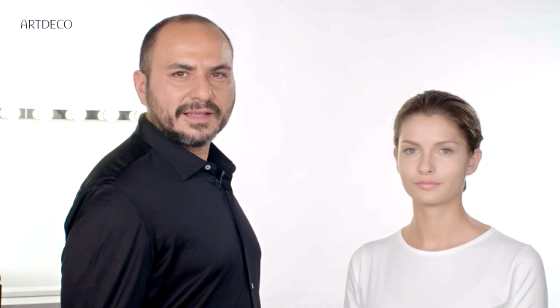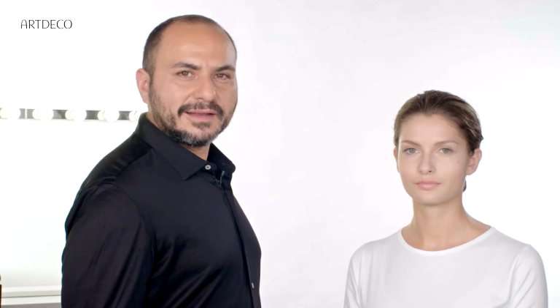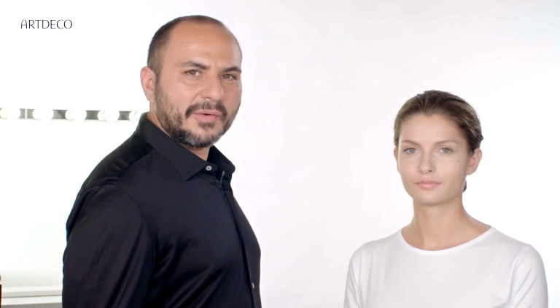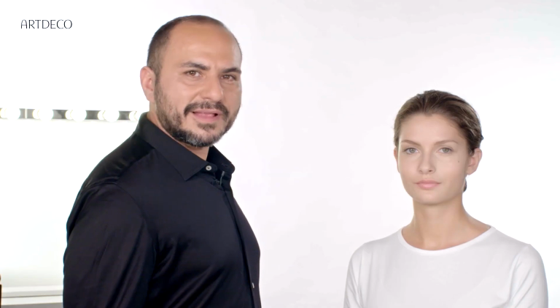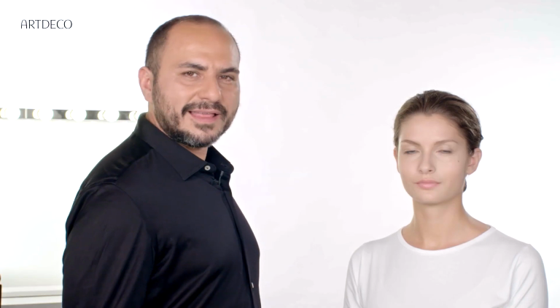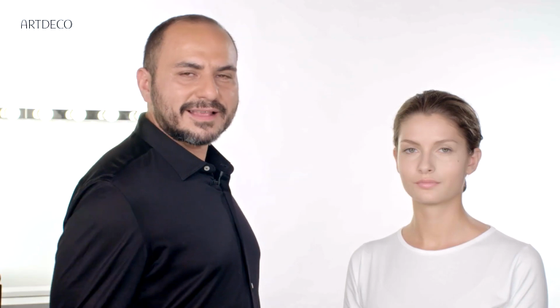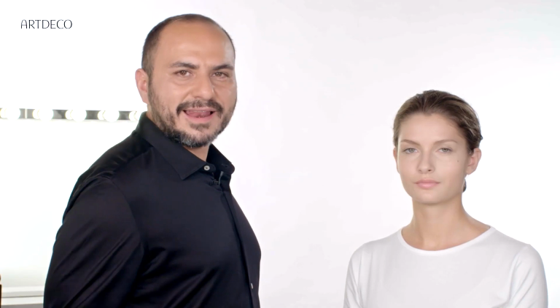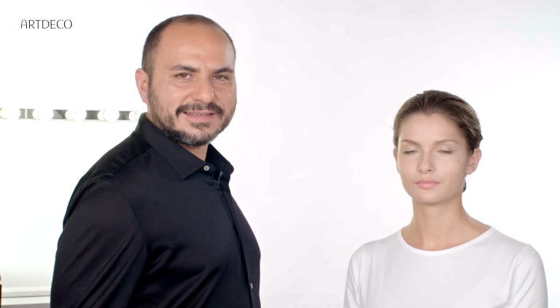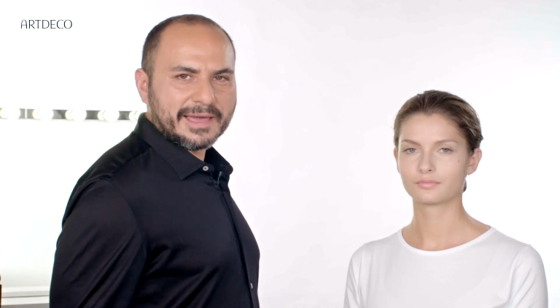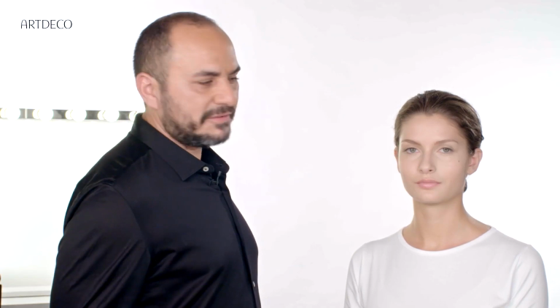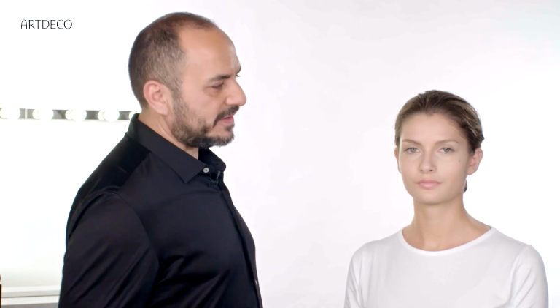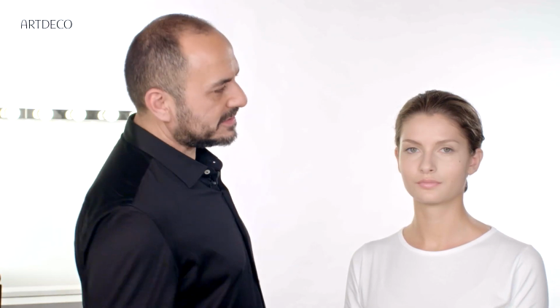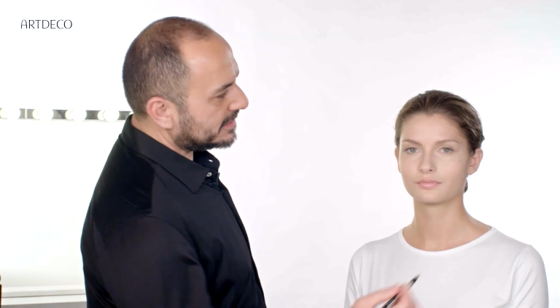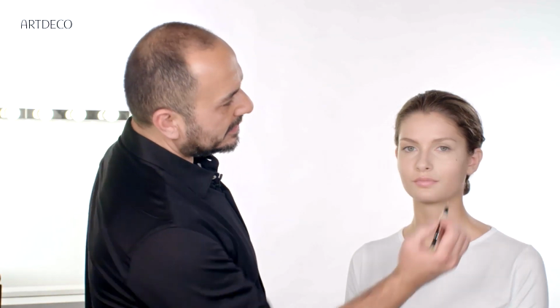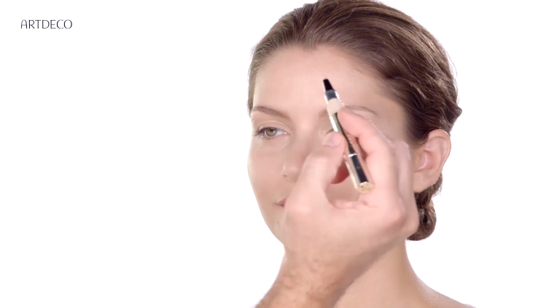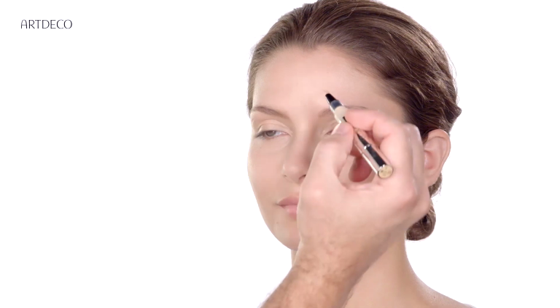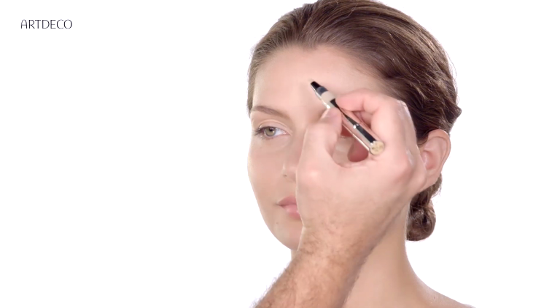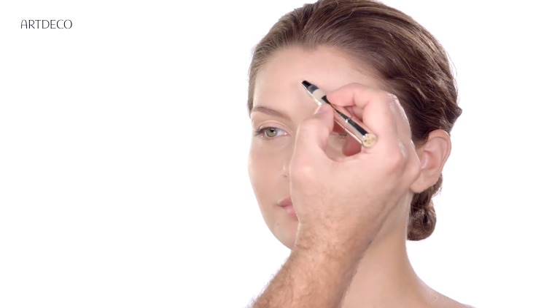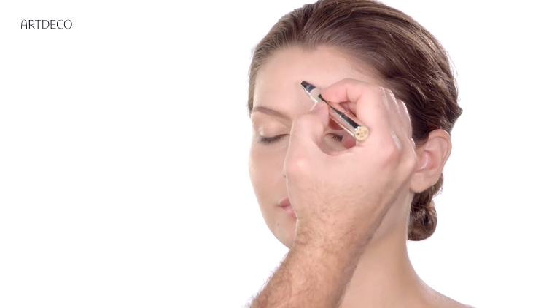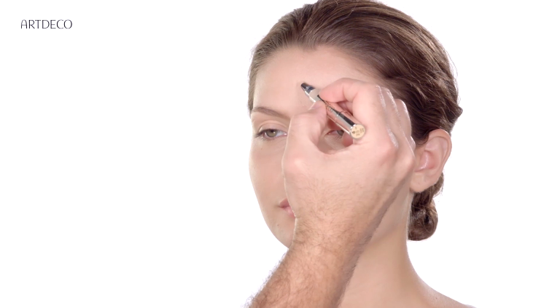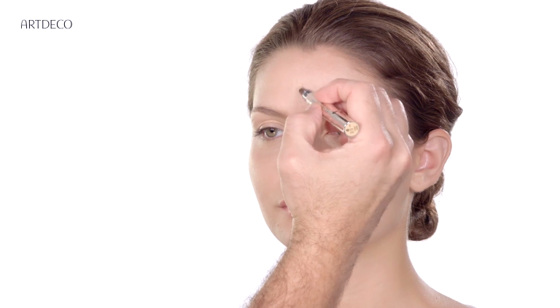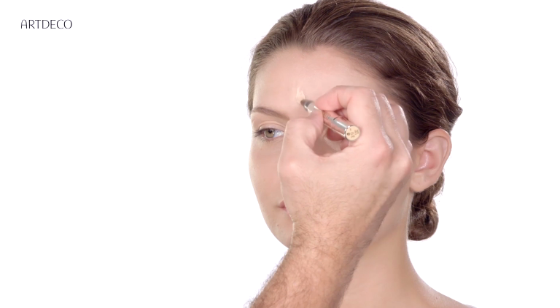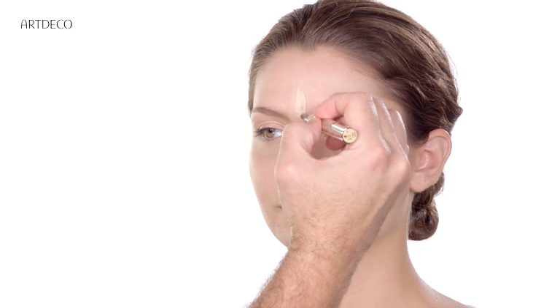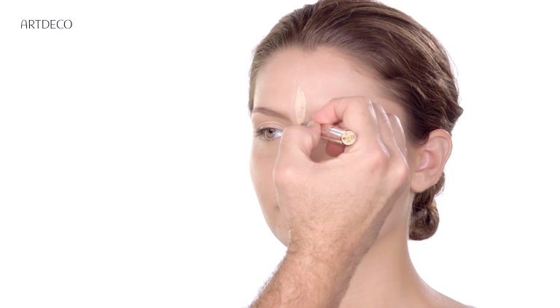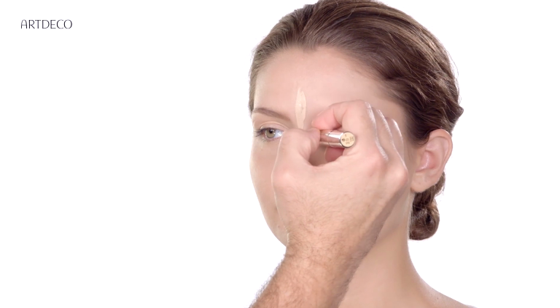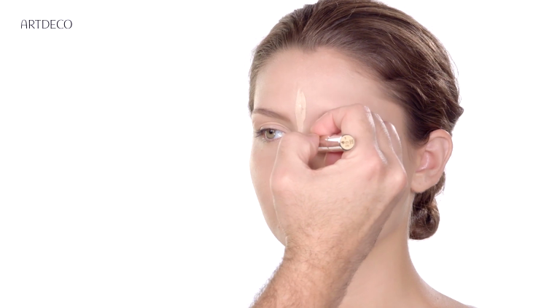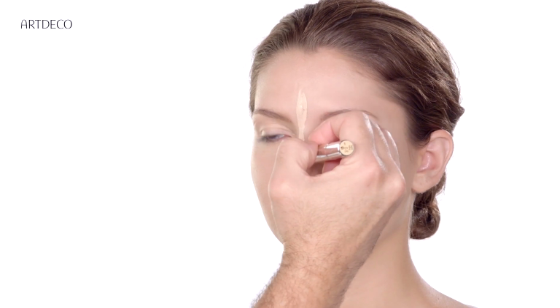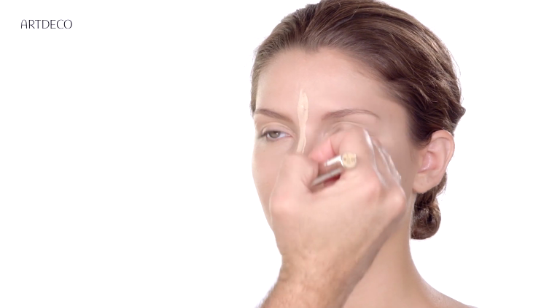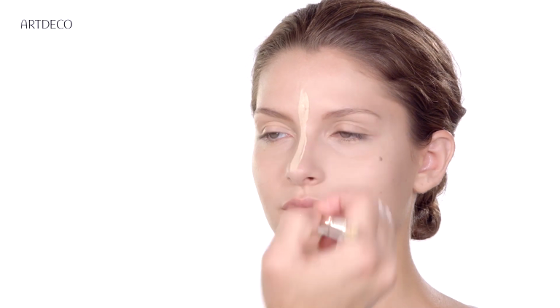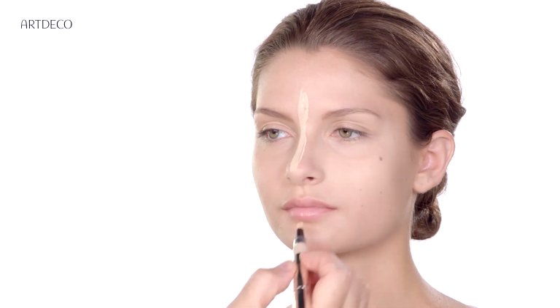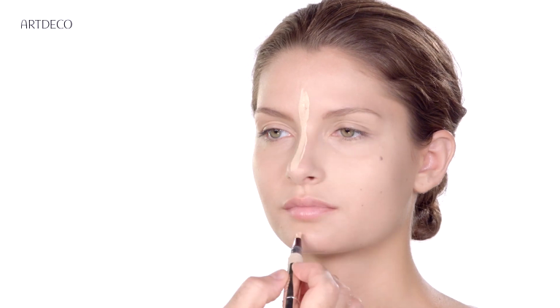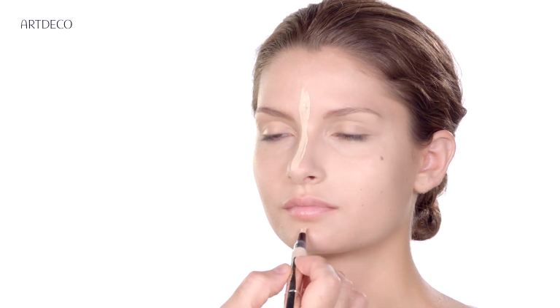Now let's lighten up the face. Just apply a bit here on the T-zone.